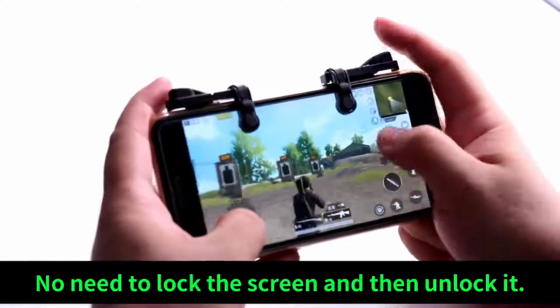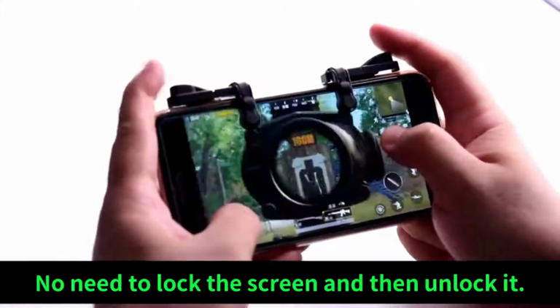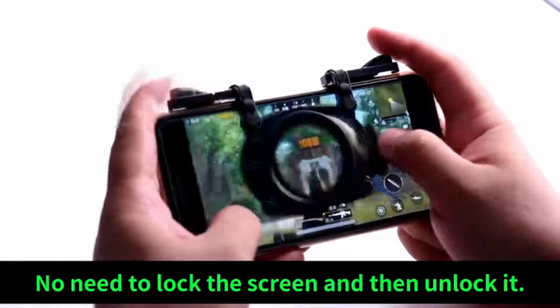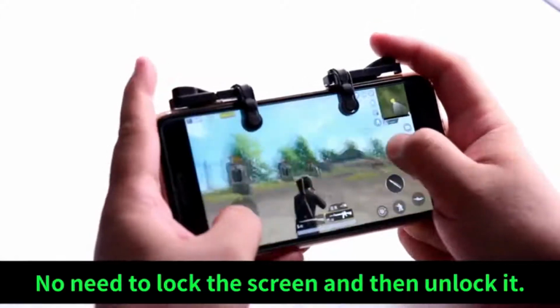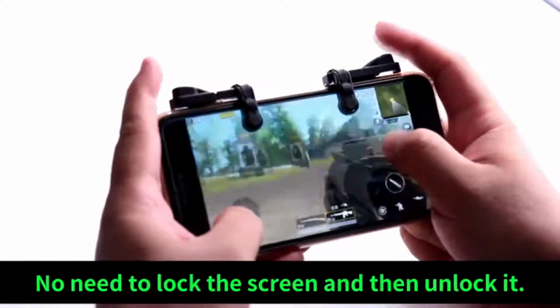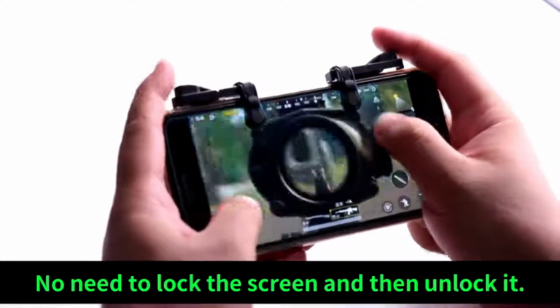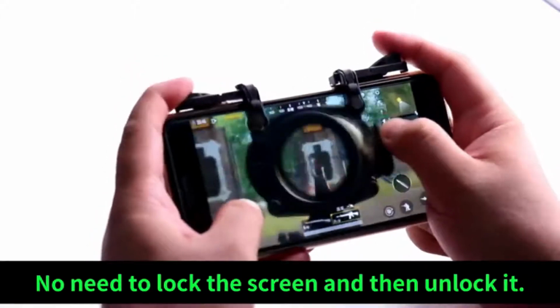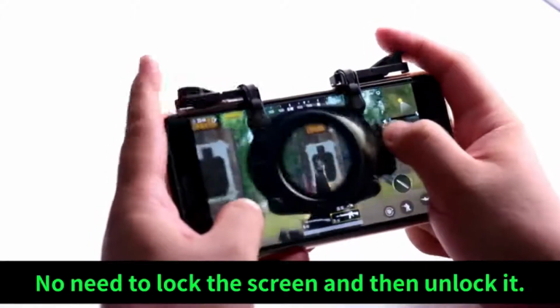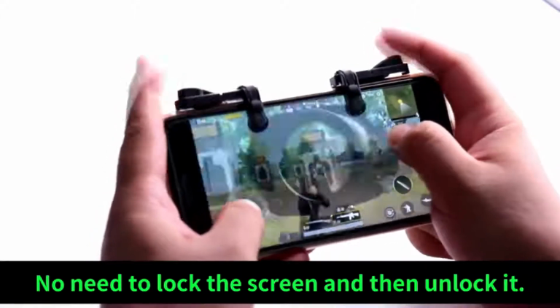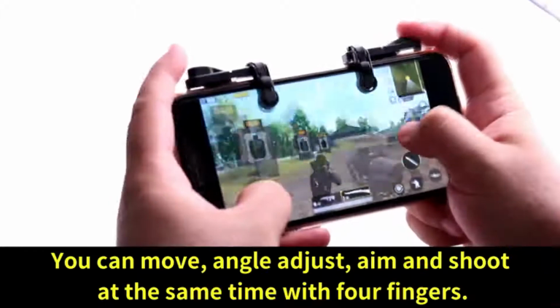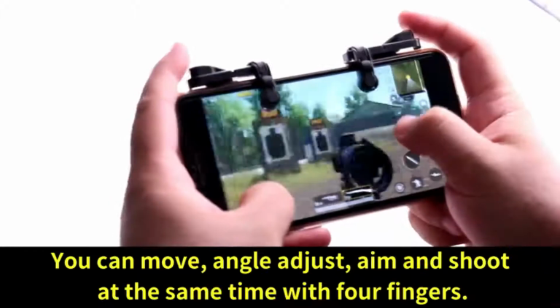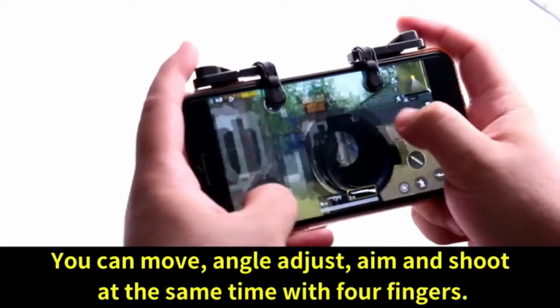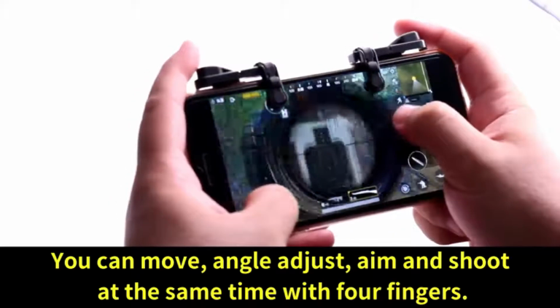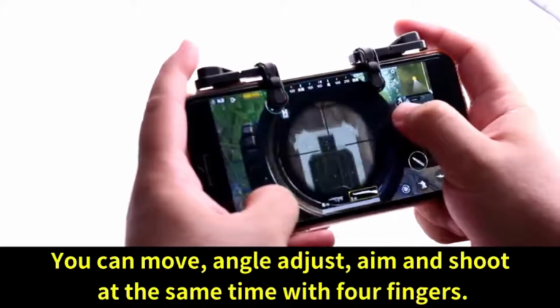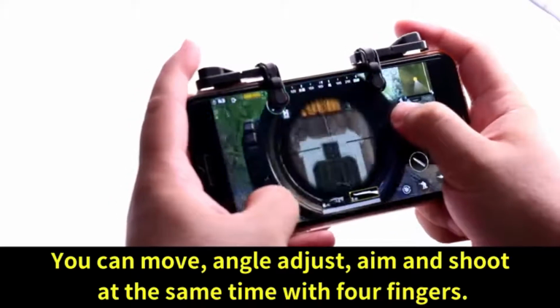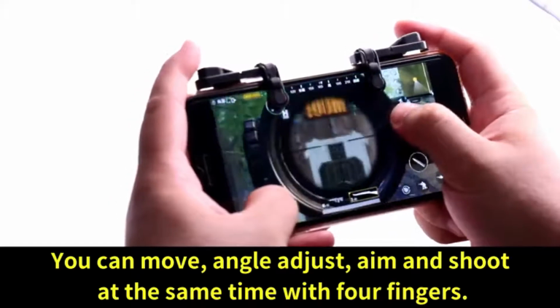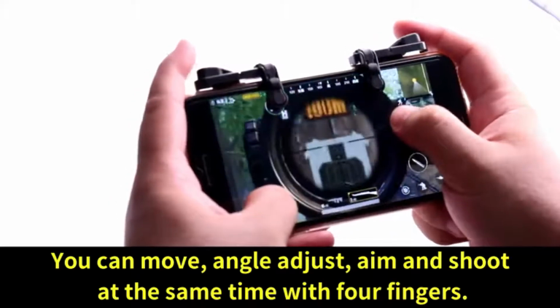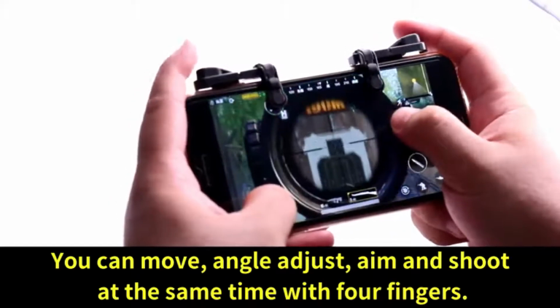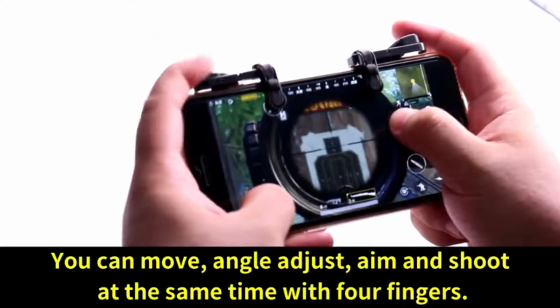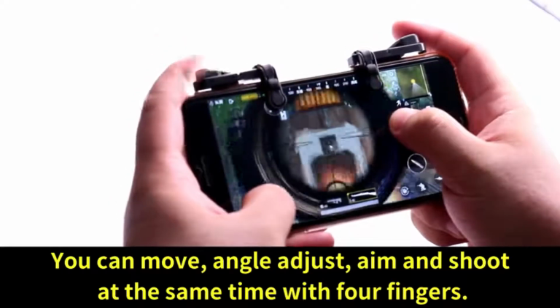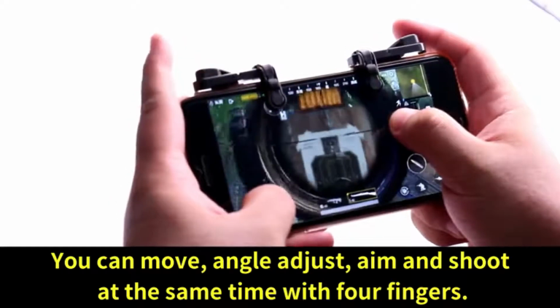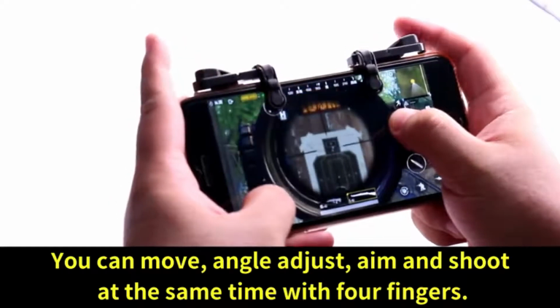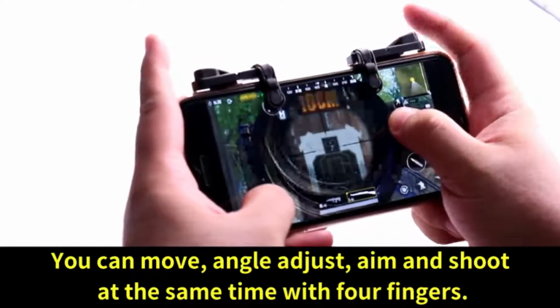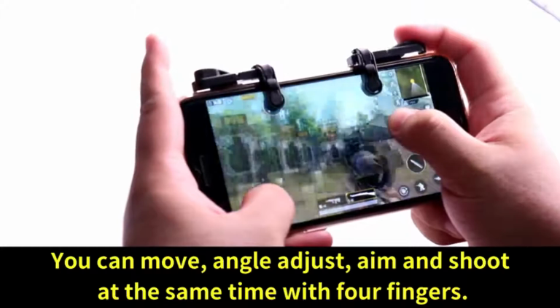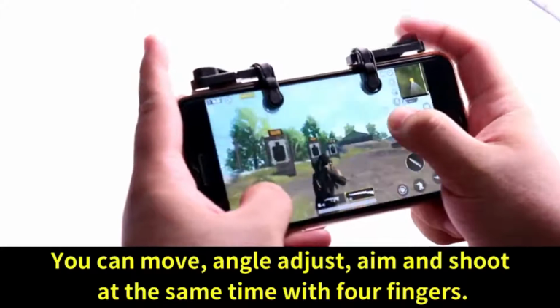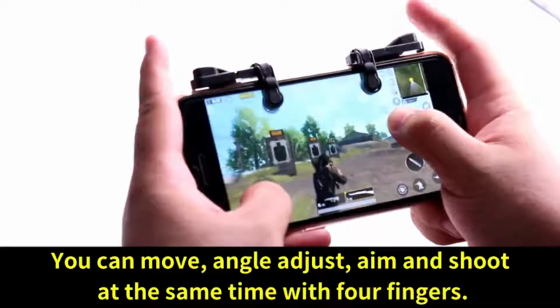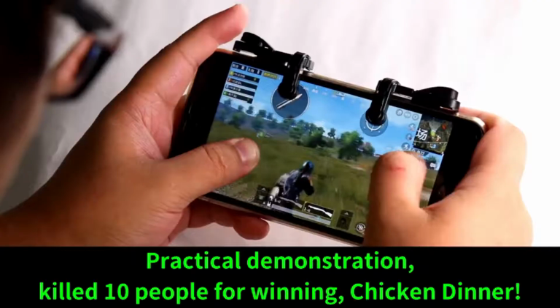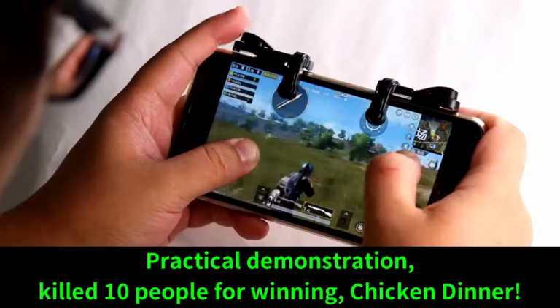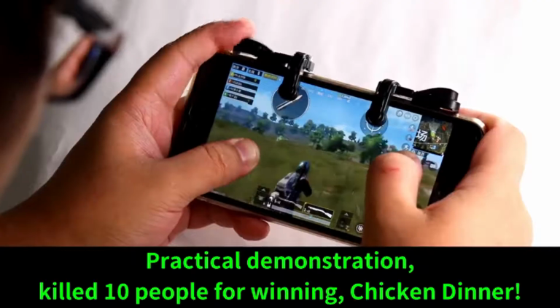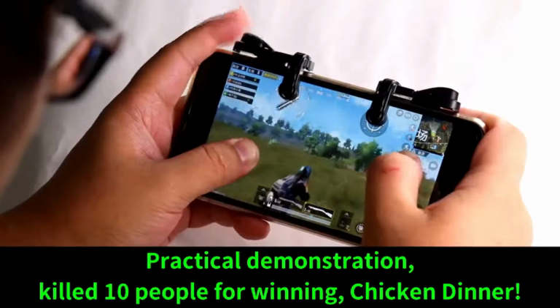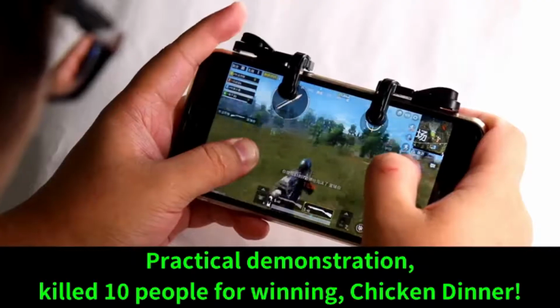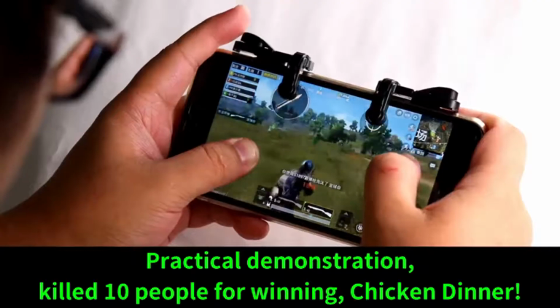Before playing the game, customize your shoot and aim buttons in the button setting for the game, under the touchpad of our mobile gaming controller.